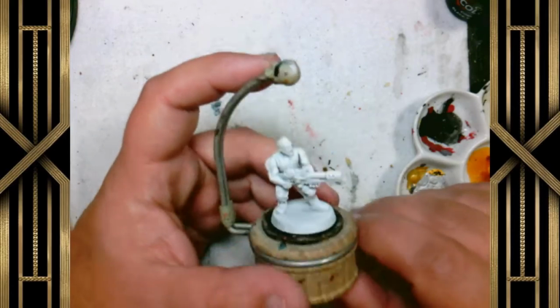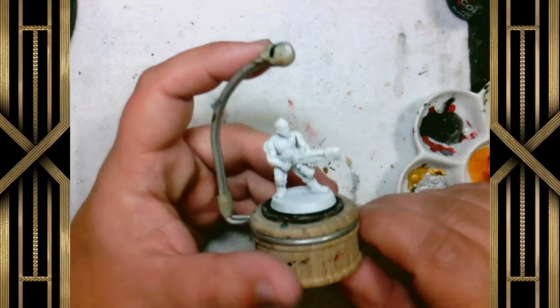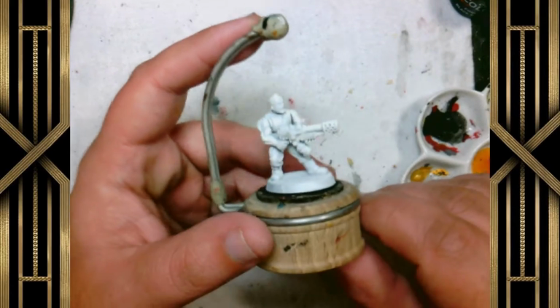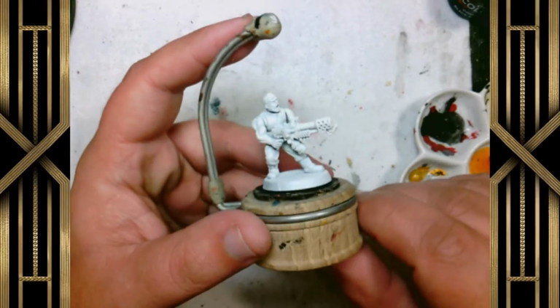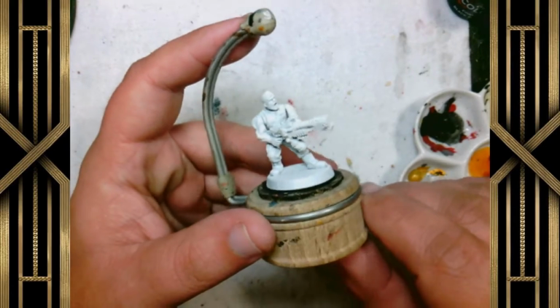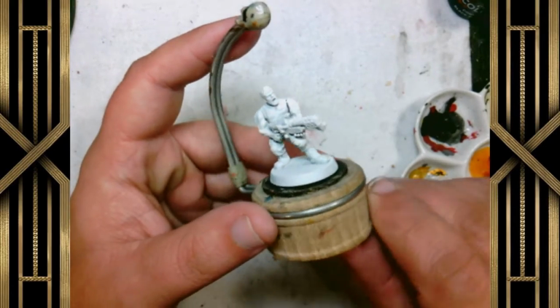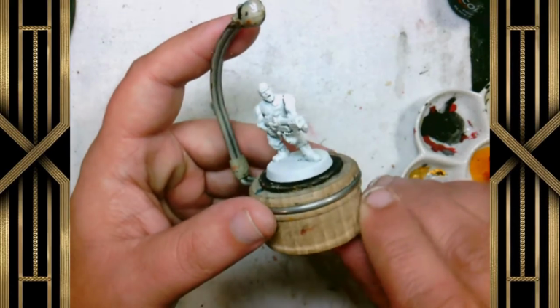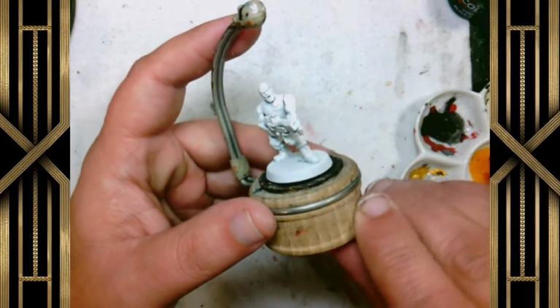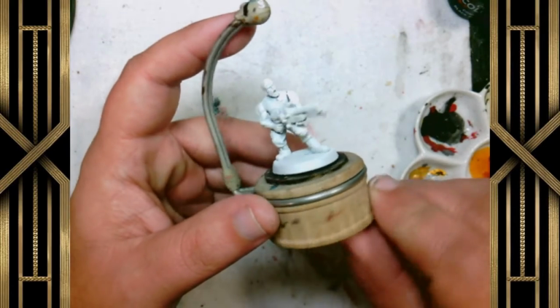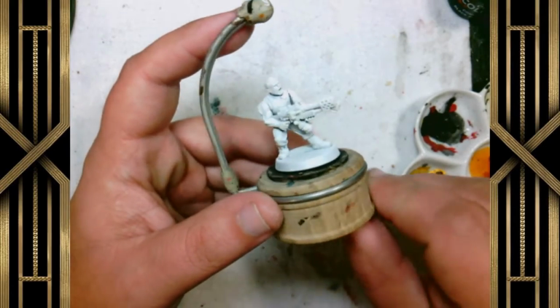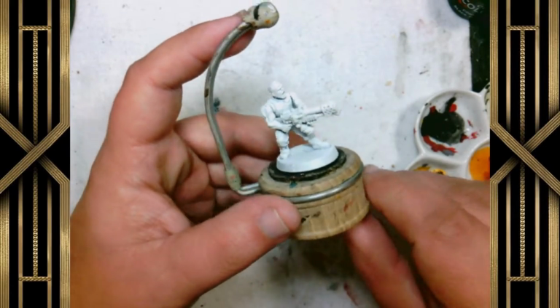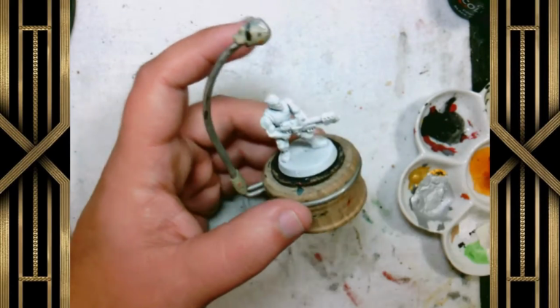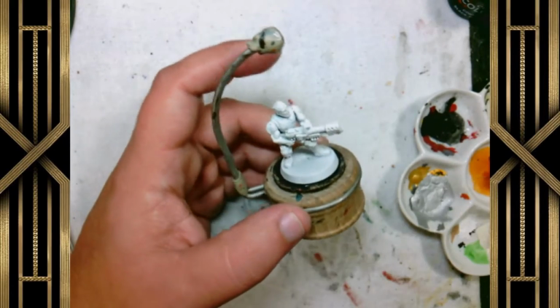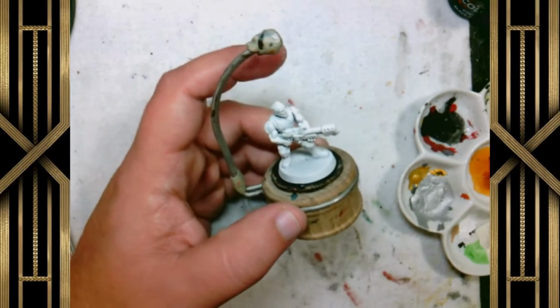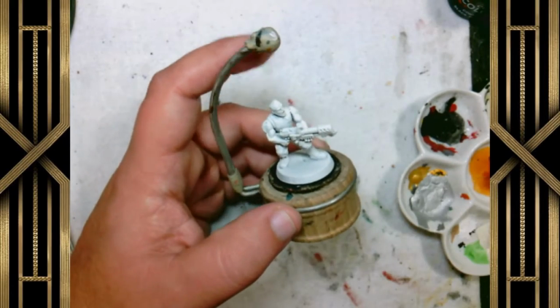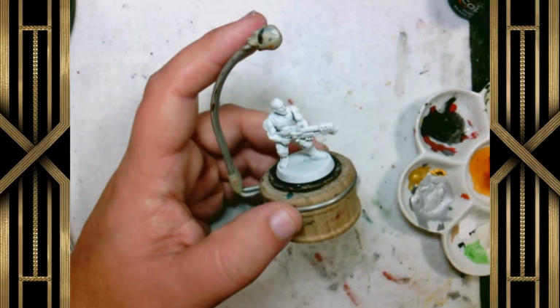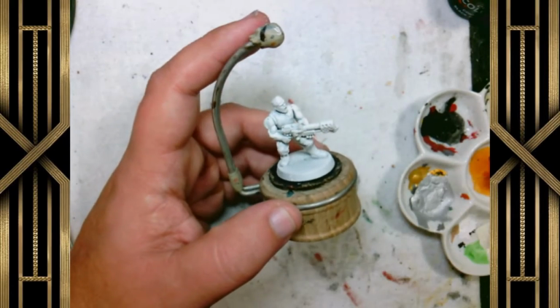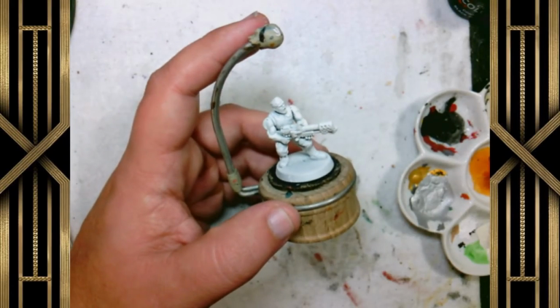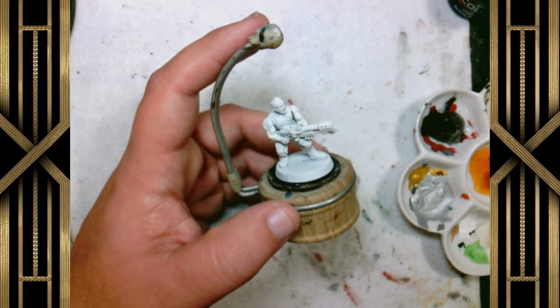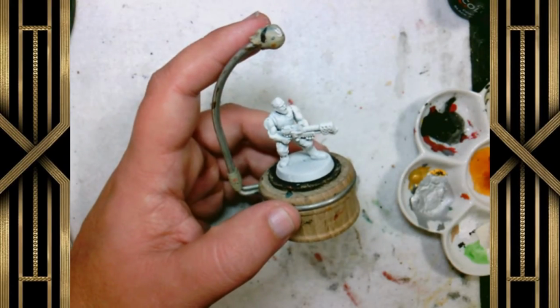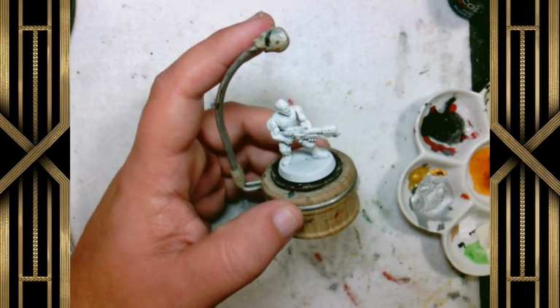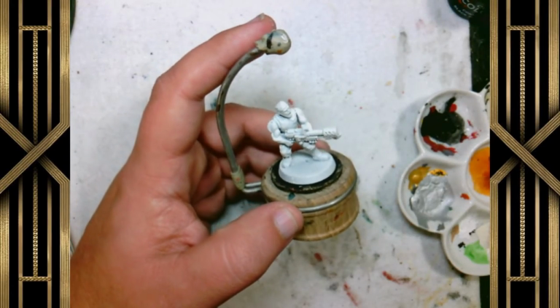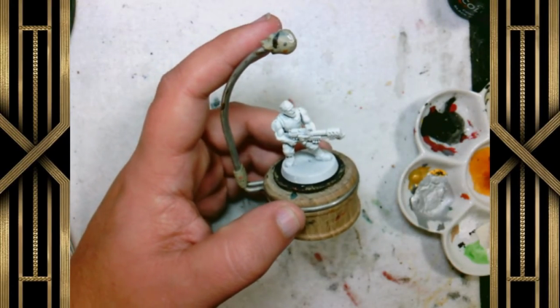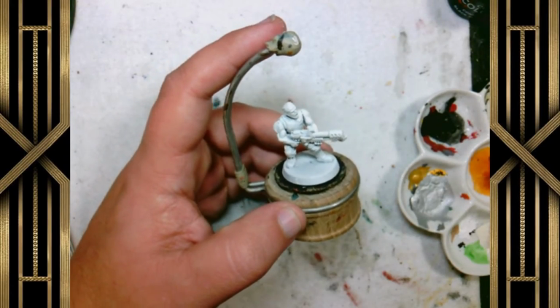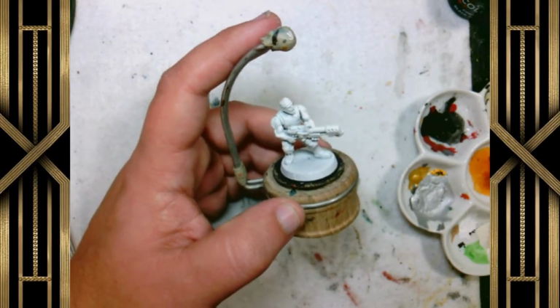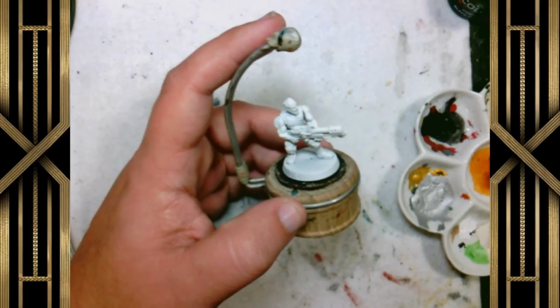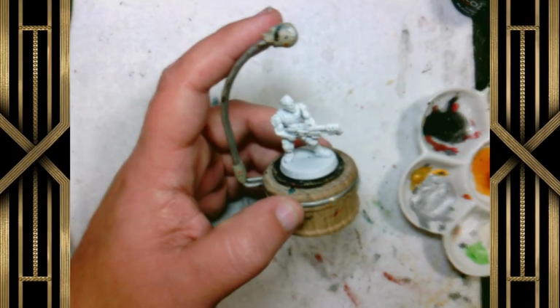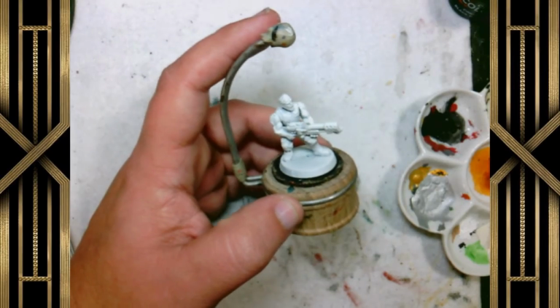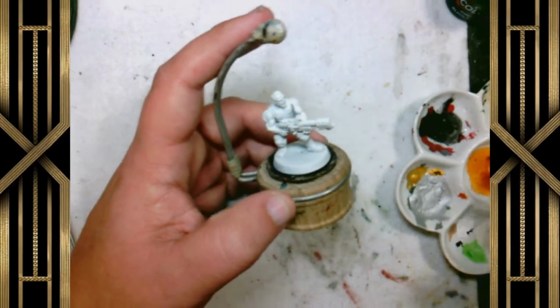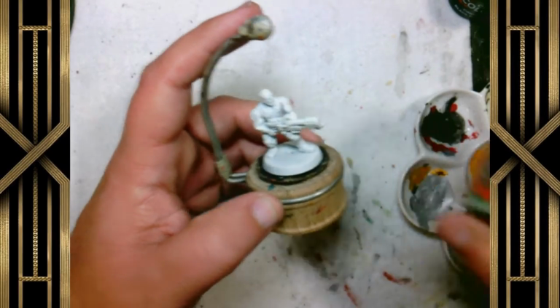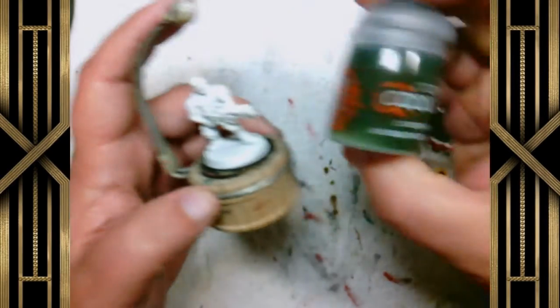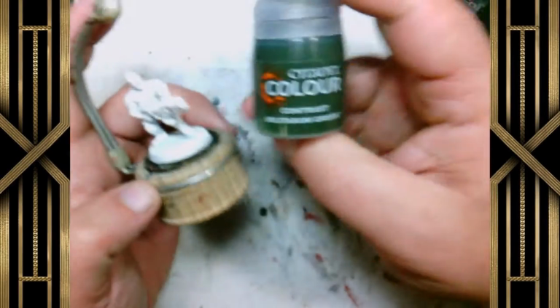Welcome back ninjas to another 7 Ninja Studios painting video. Today we're going to be doing this Catachan Jungle Warrior.